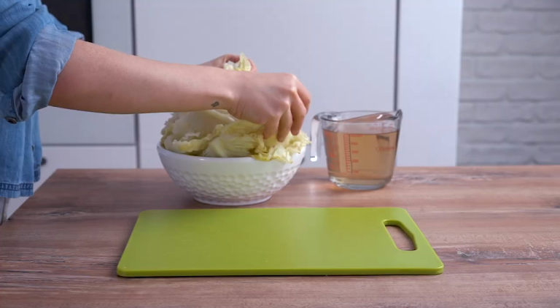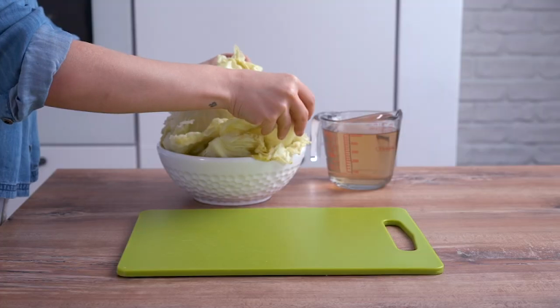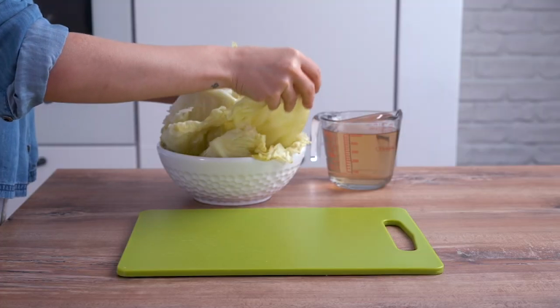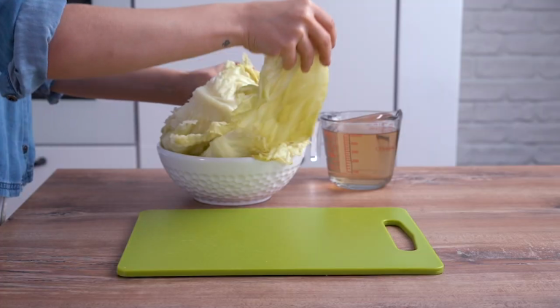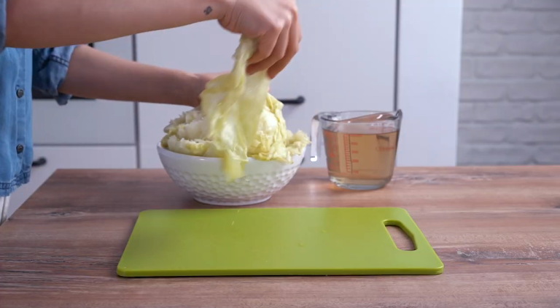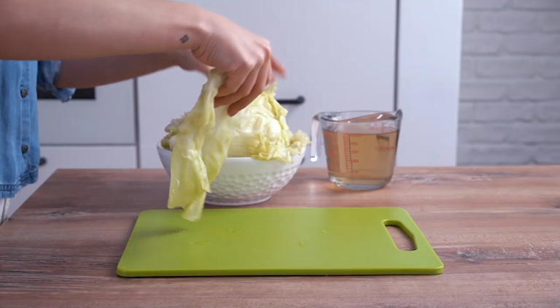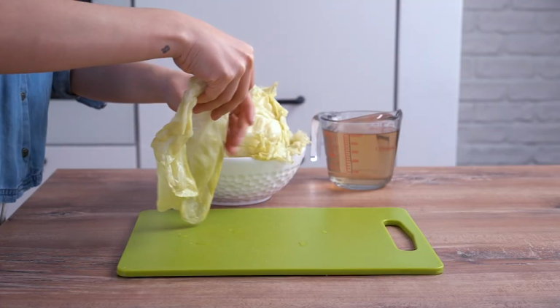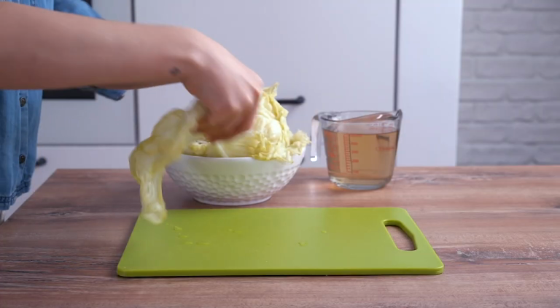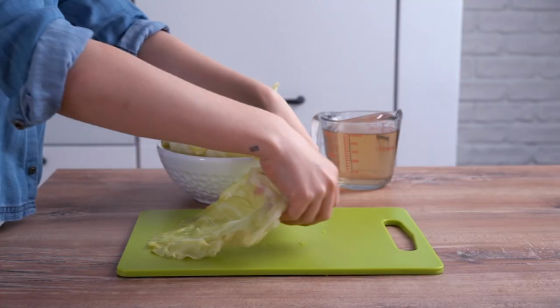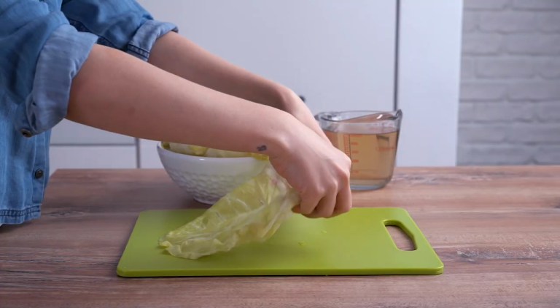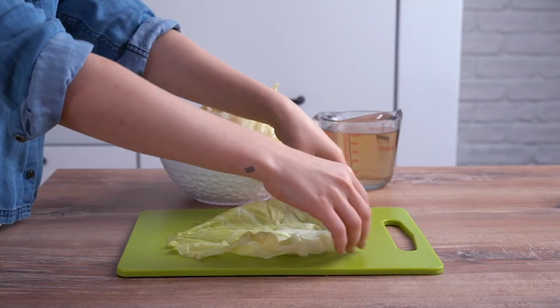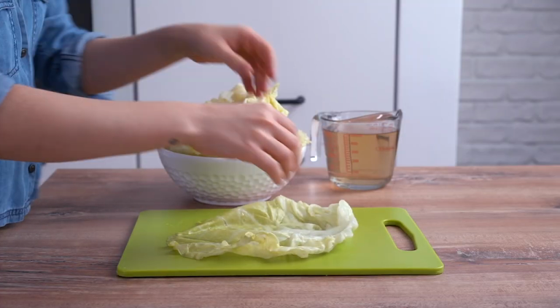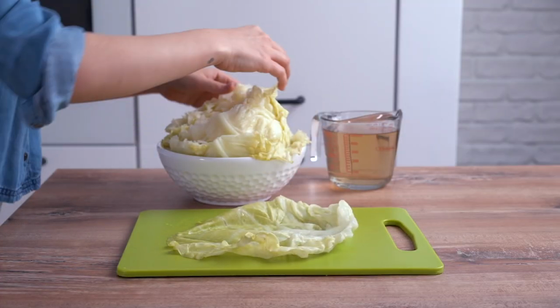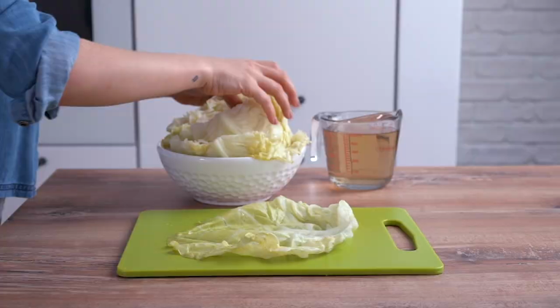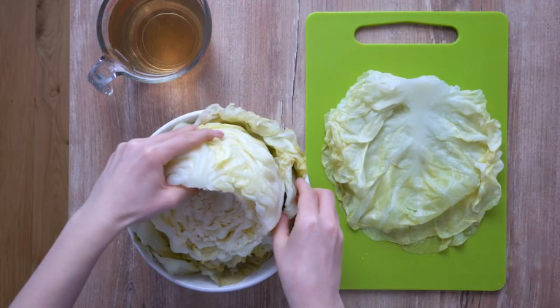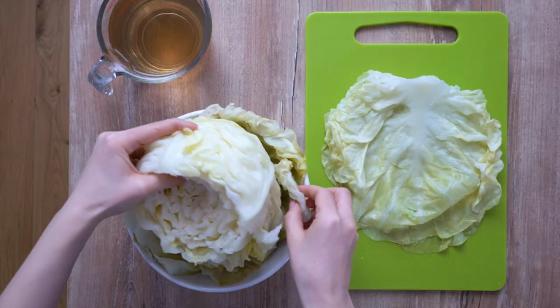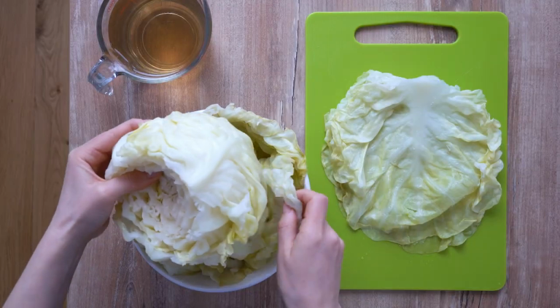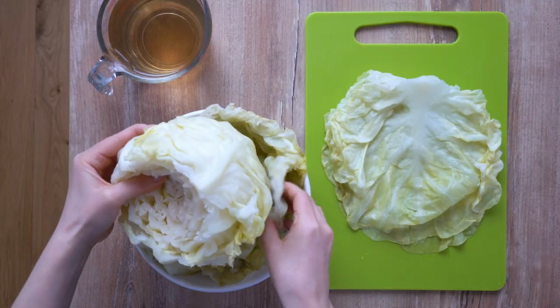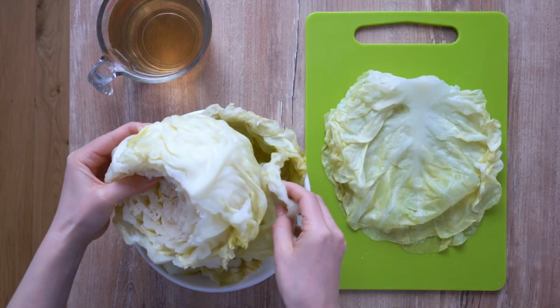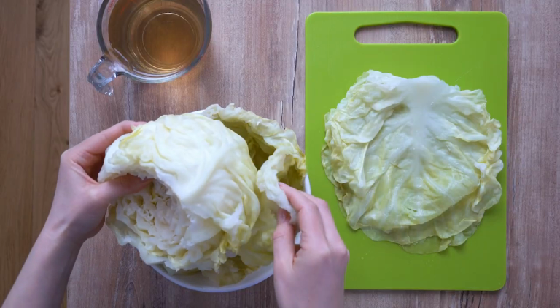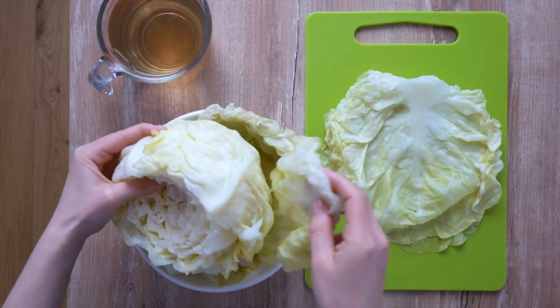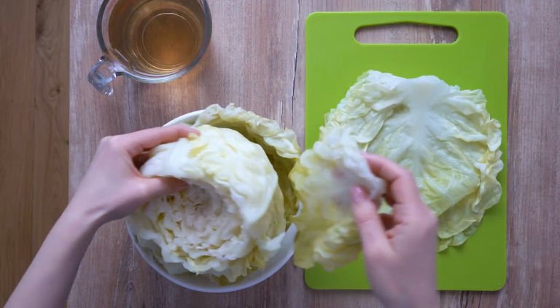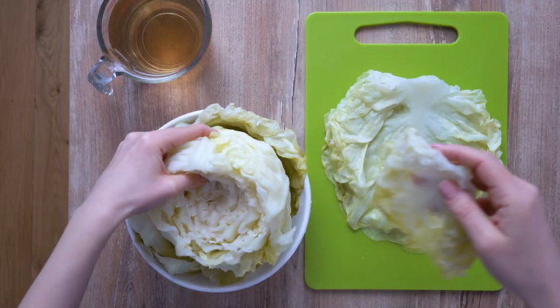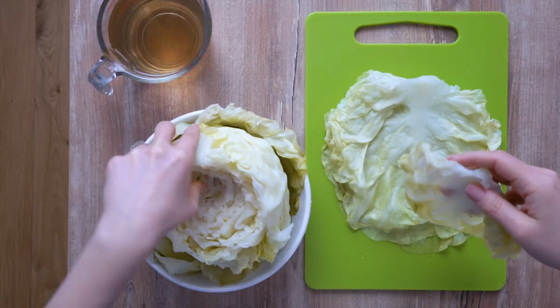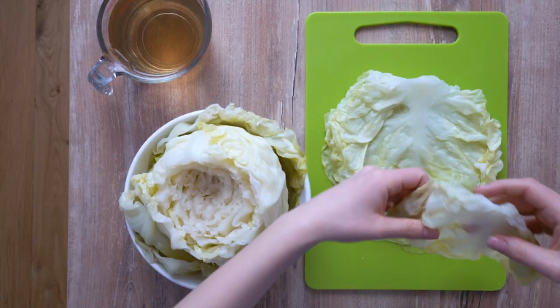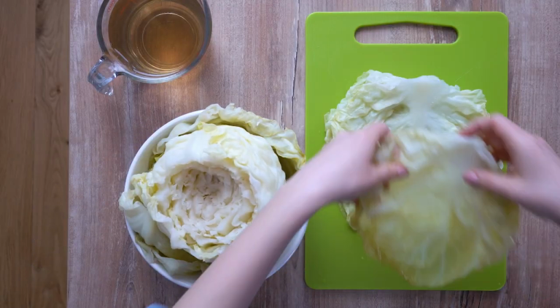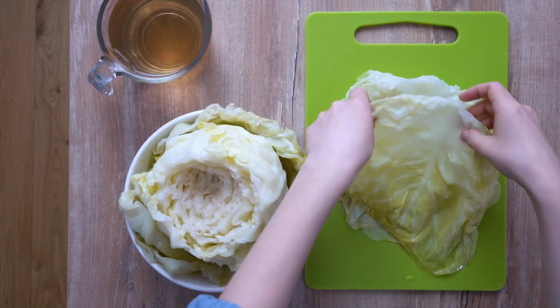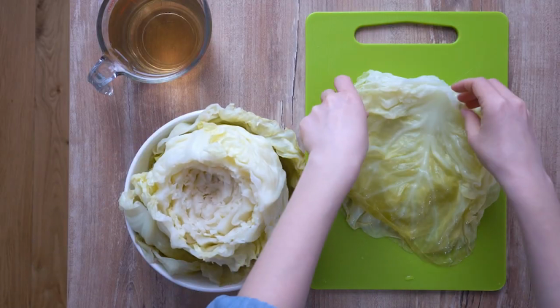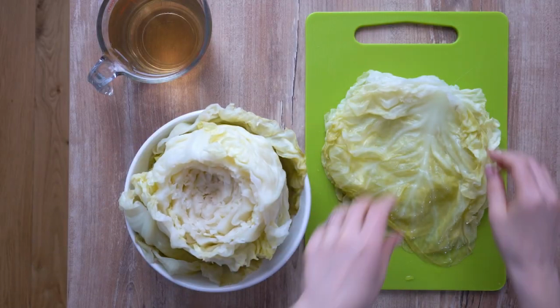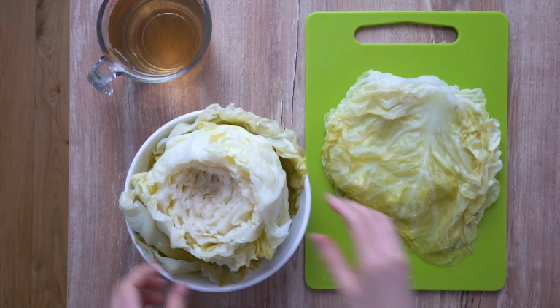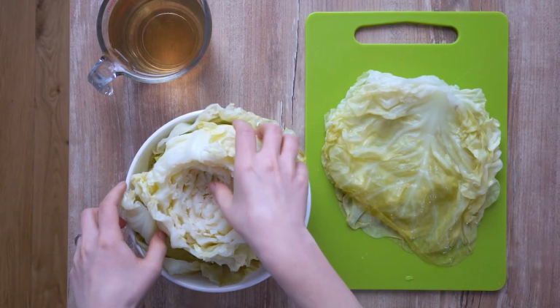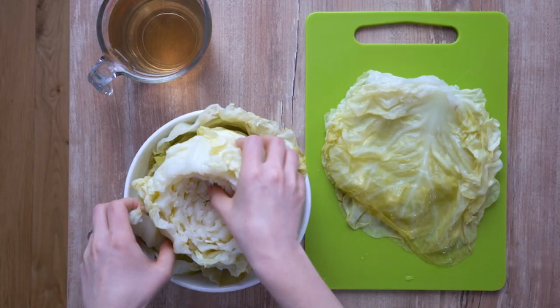Once the cabbage has cooled, pull off the leaves and arrange them one on top of the other.